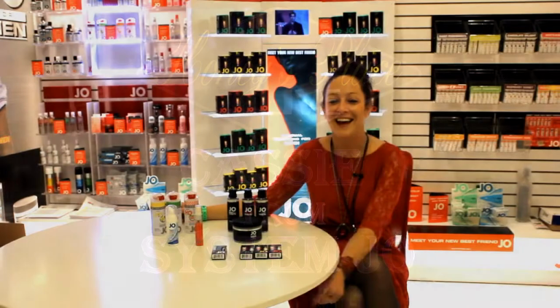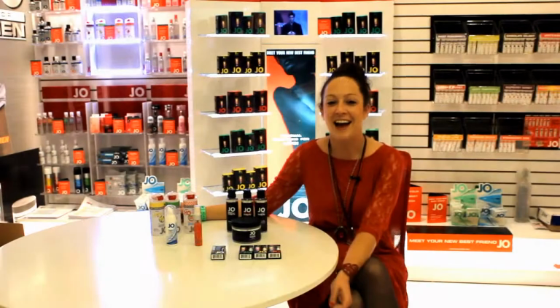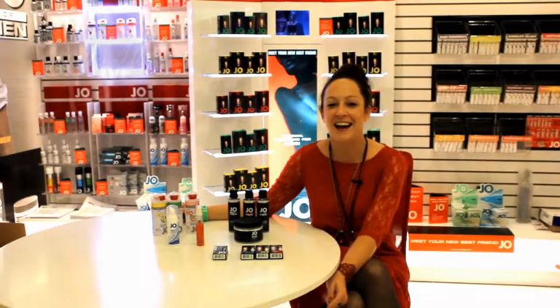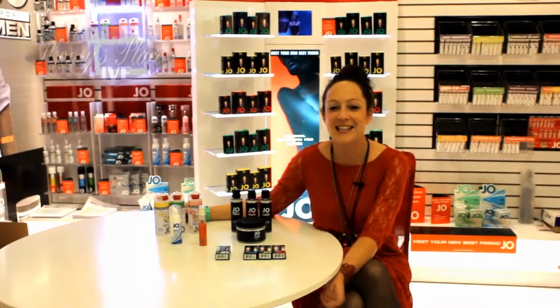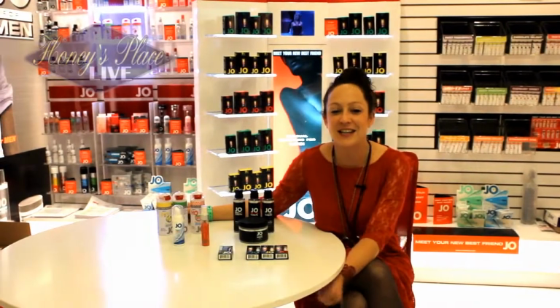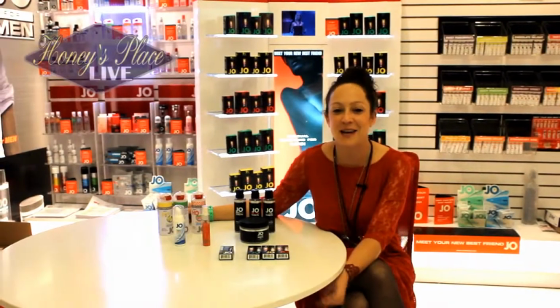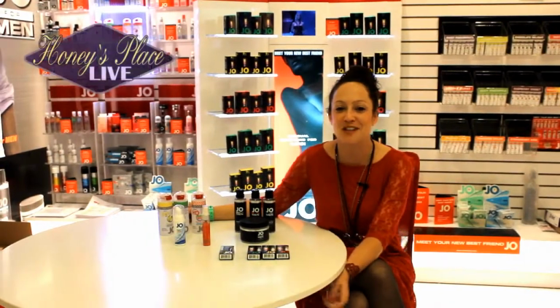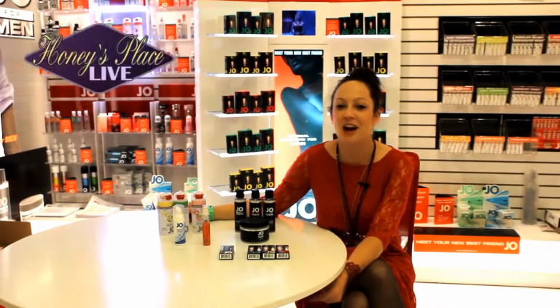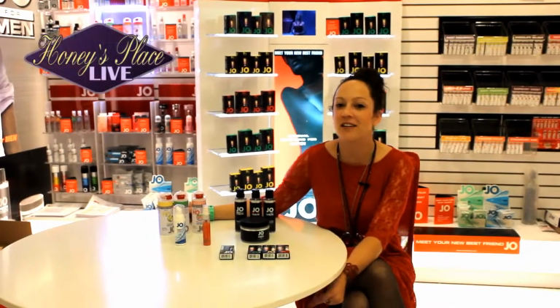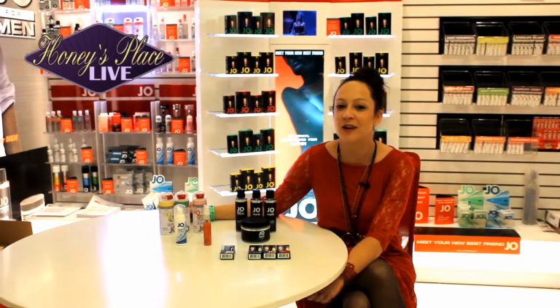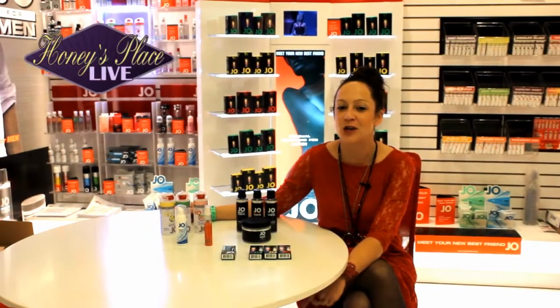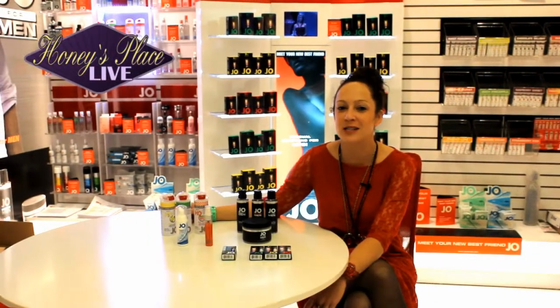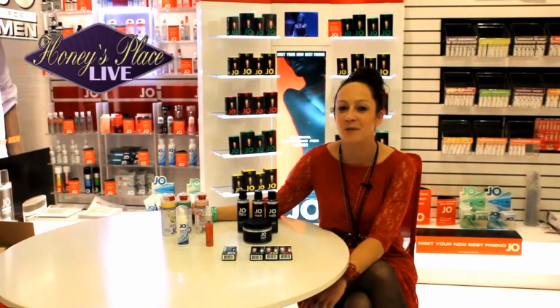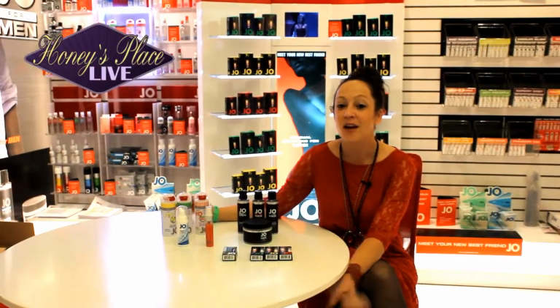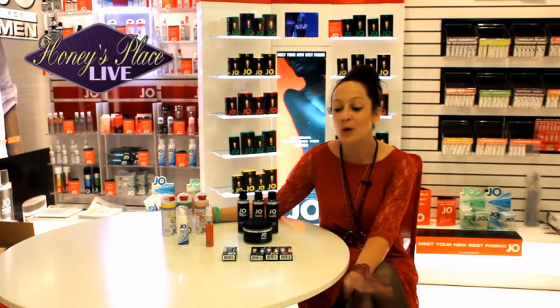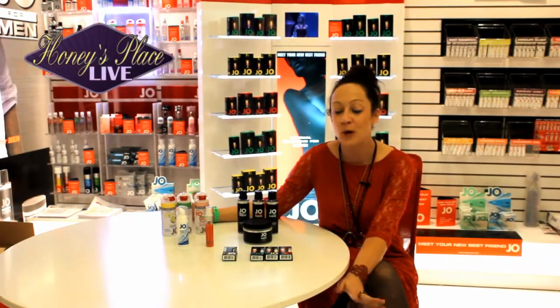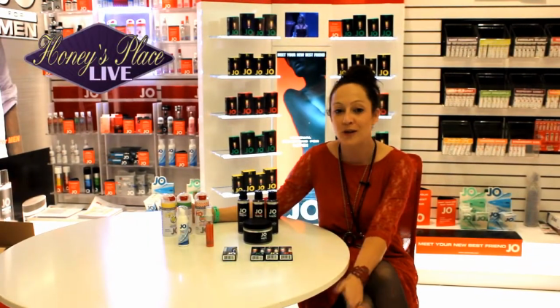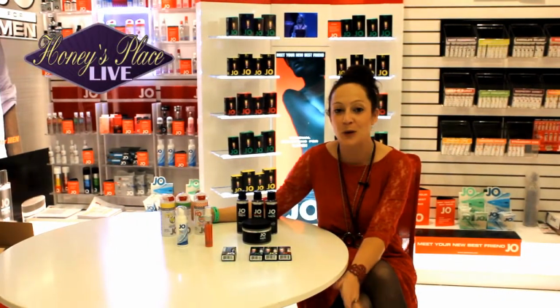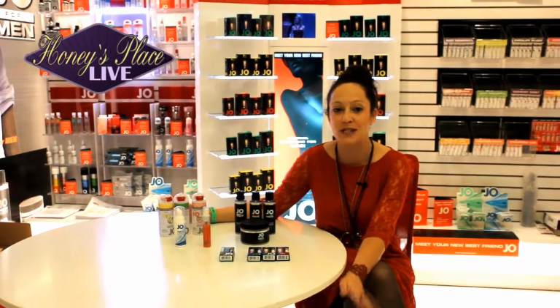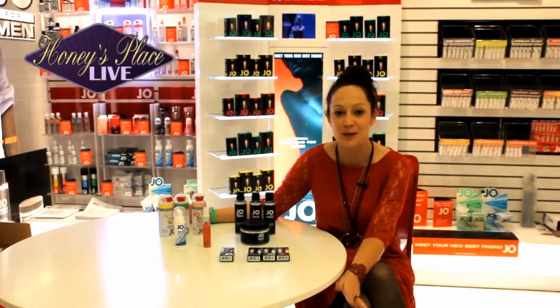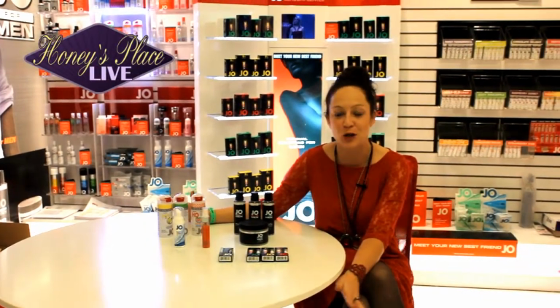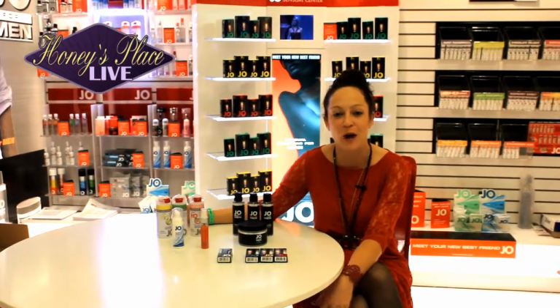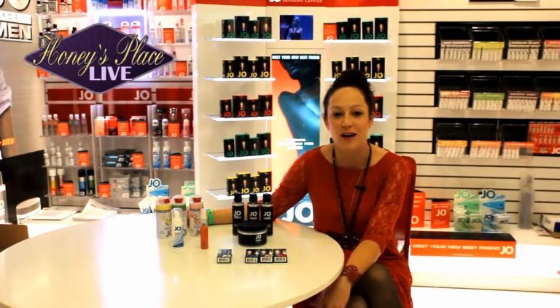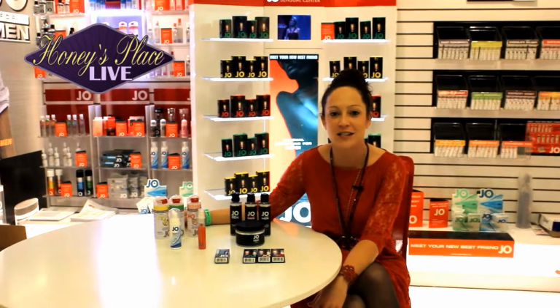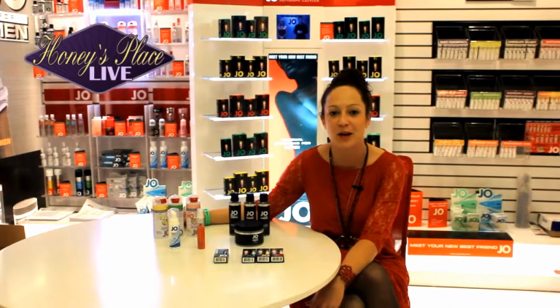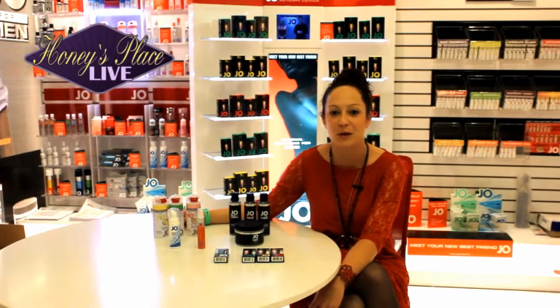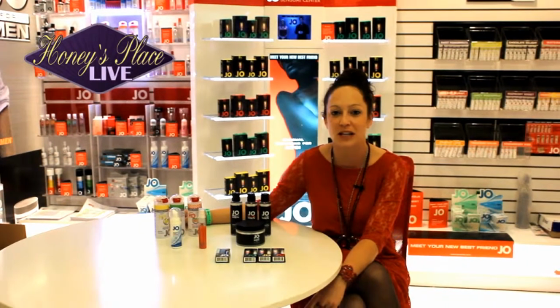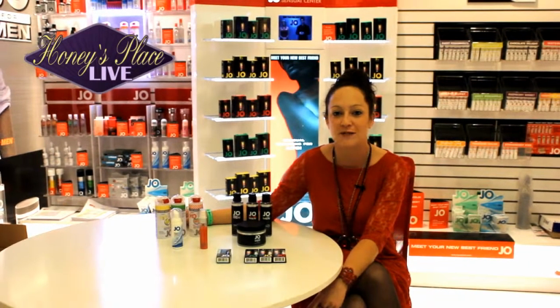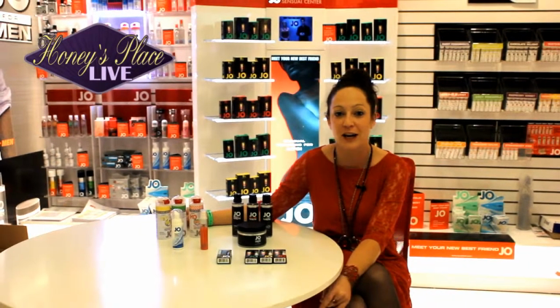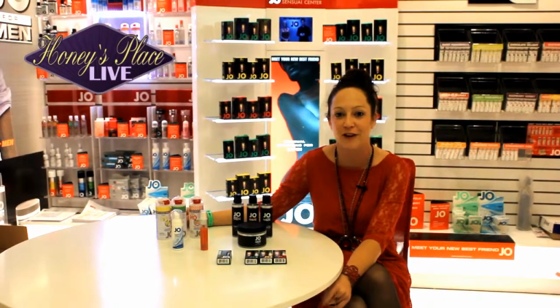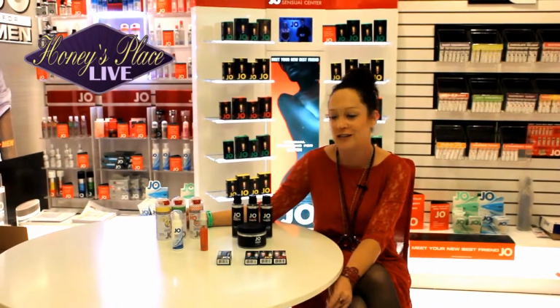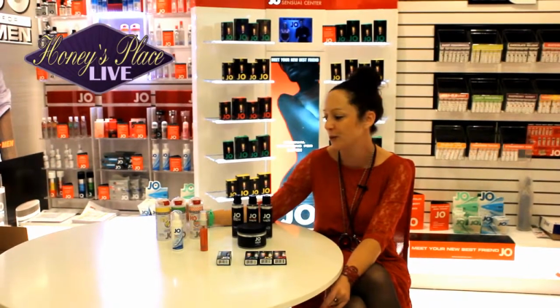Hi guys, here at the Ann Me Show, here to show you some cool new System Jo products that are going to be released very, very soon.